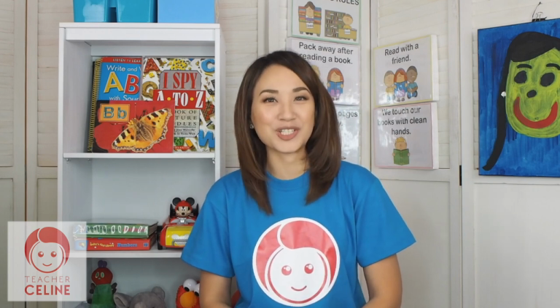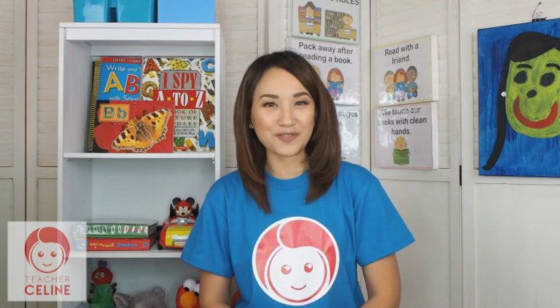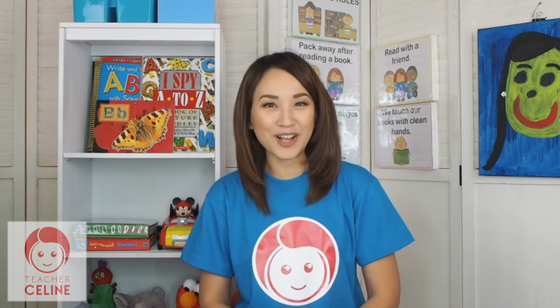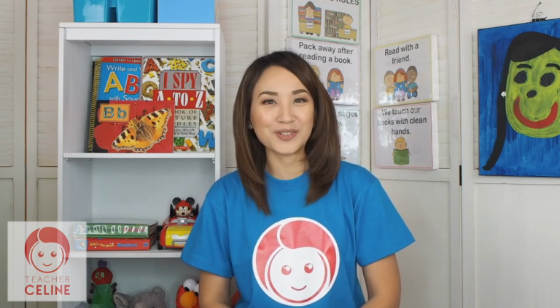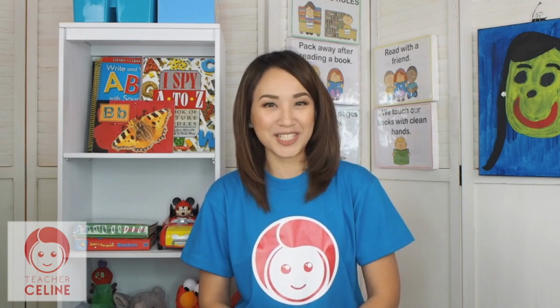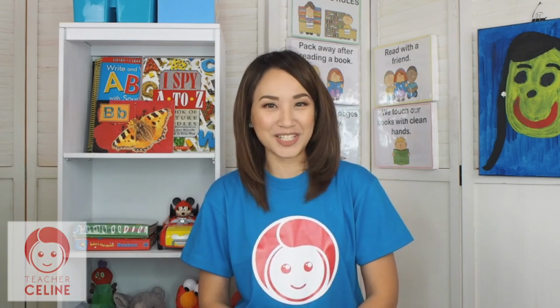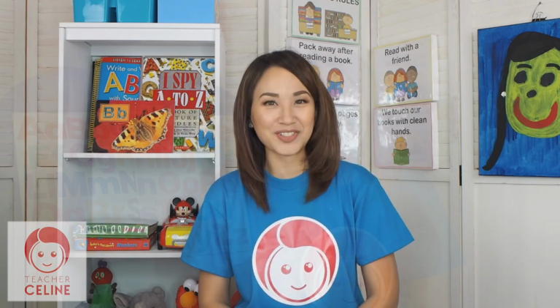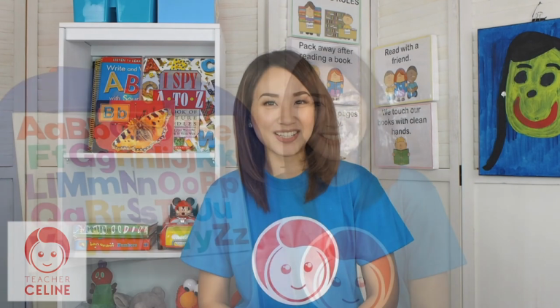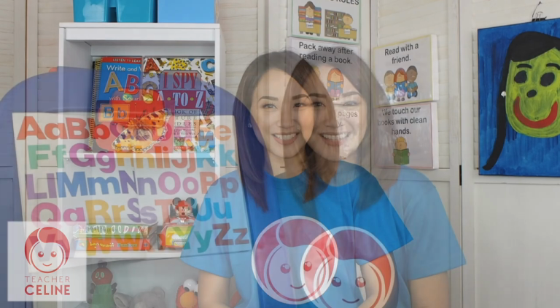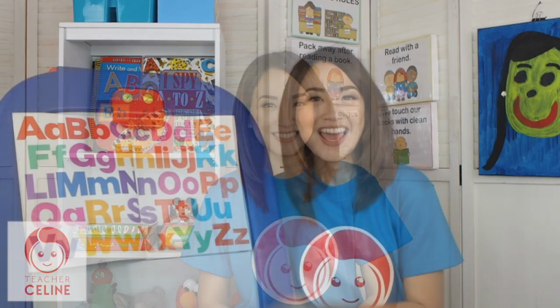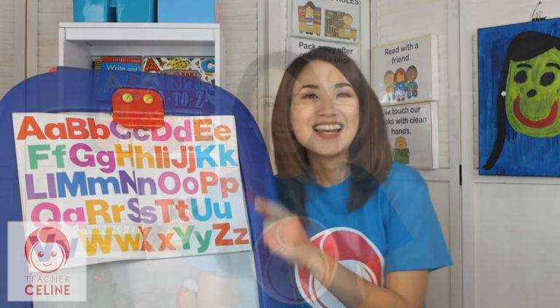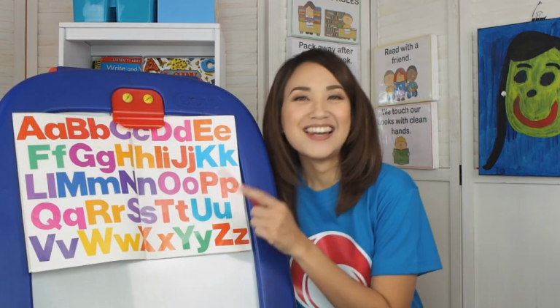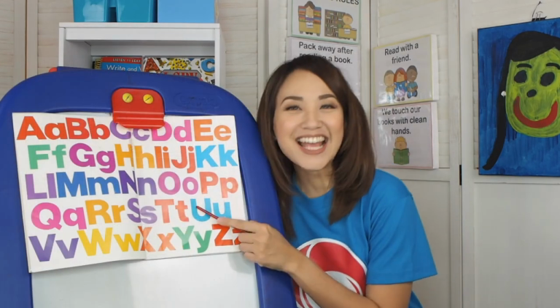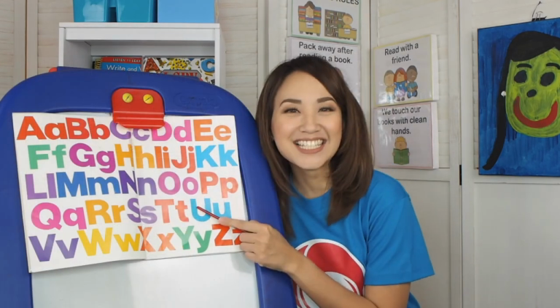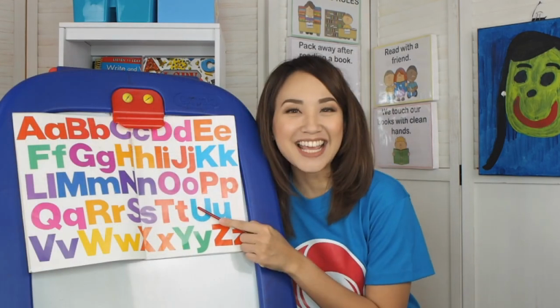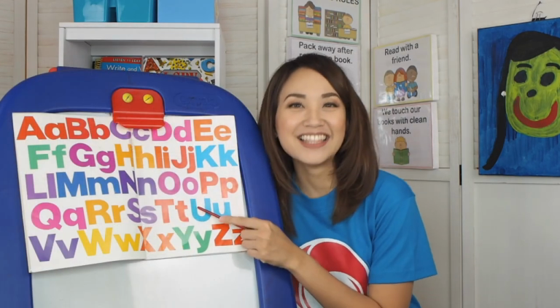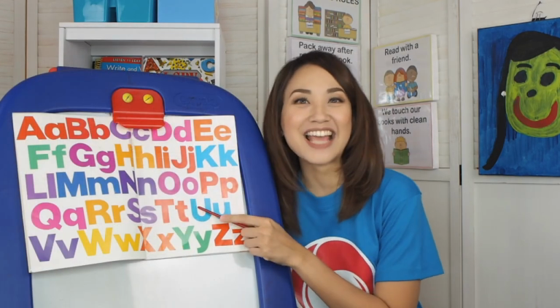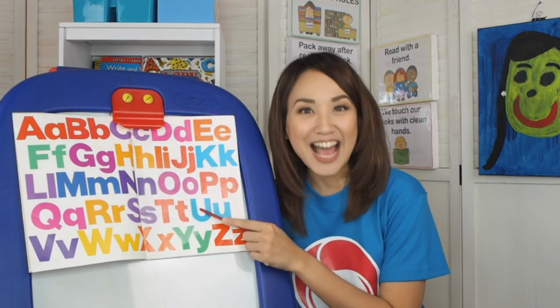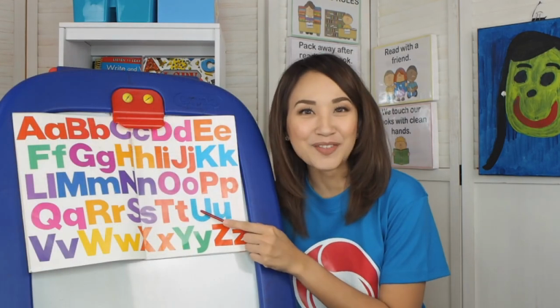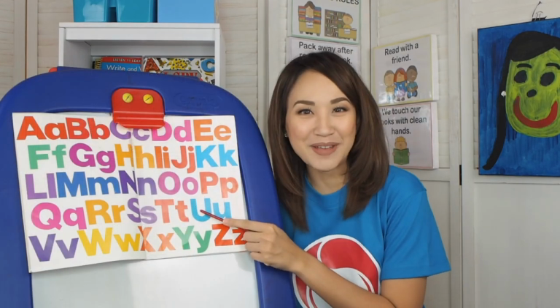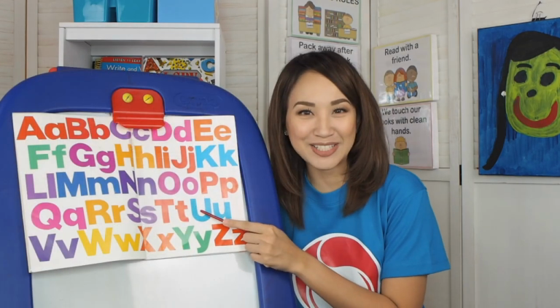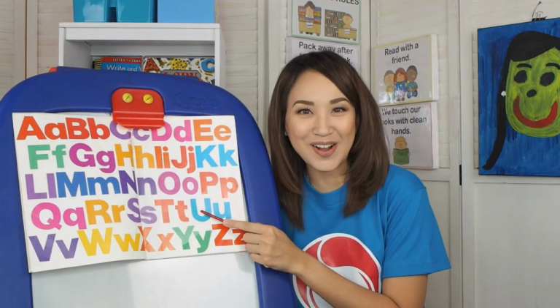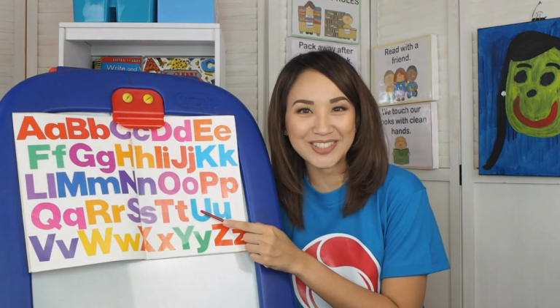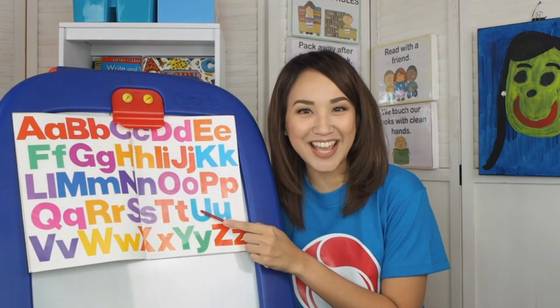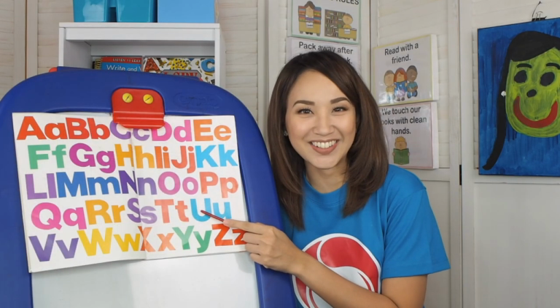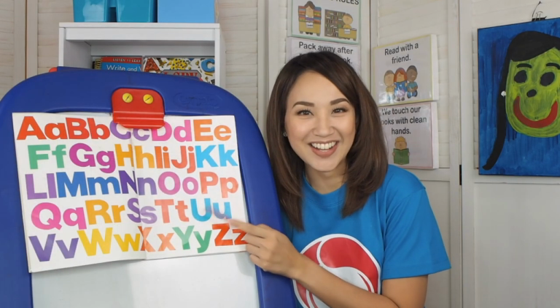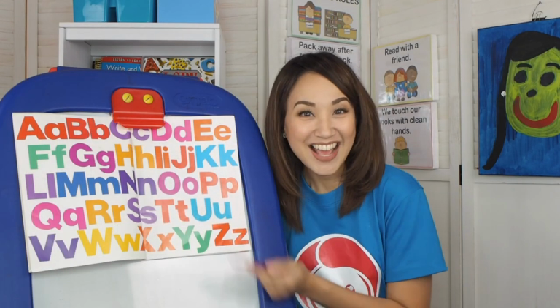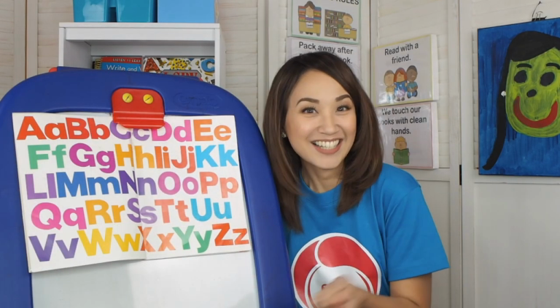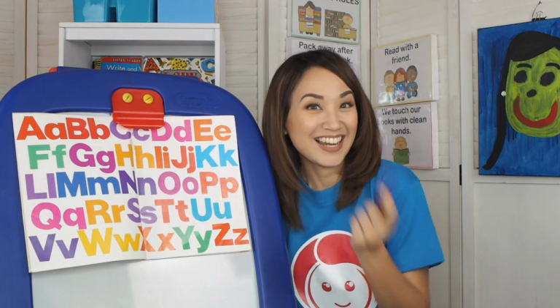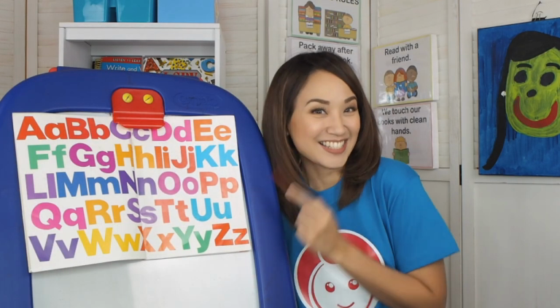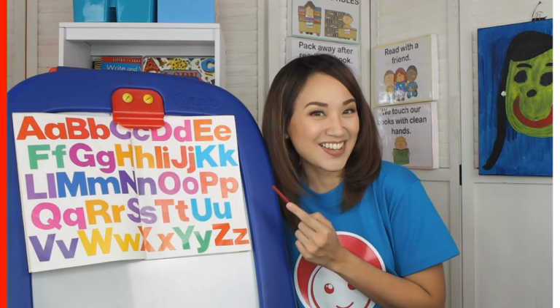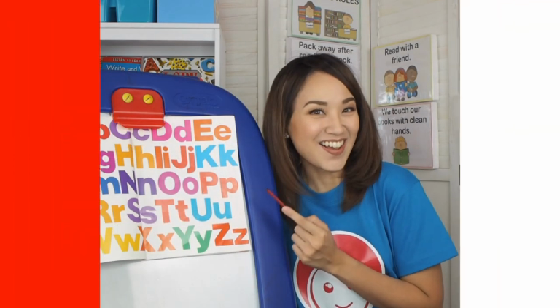Just follow Teacher Celine. Let's sing the alphabet song together. Let's go!